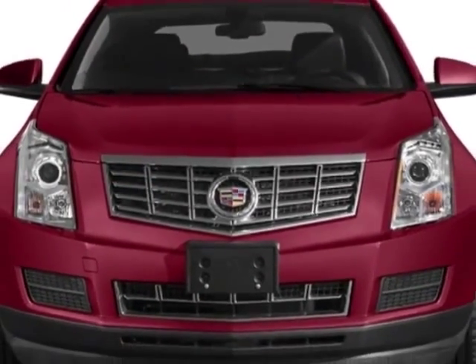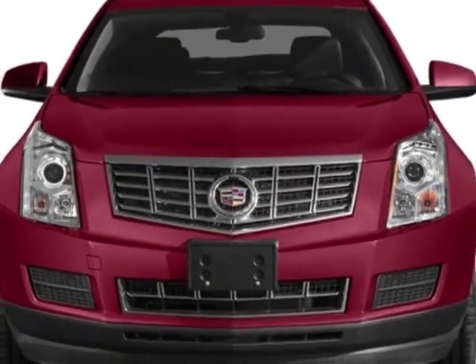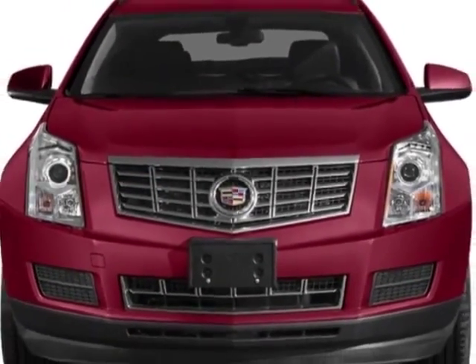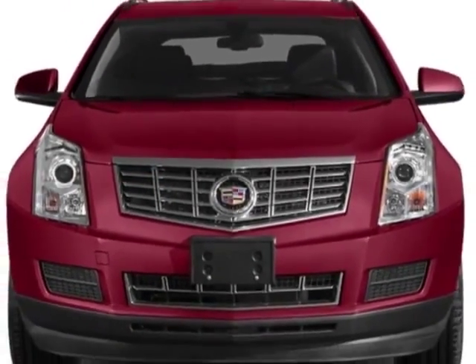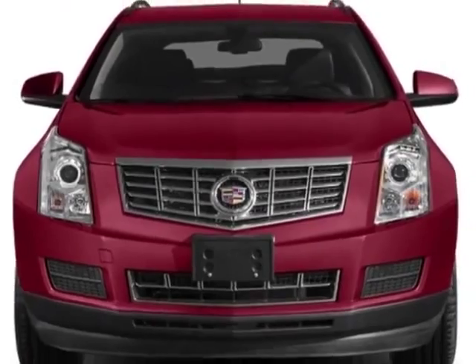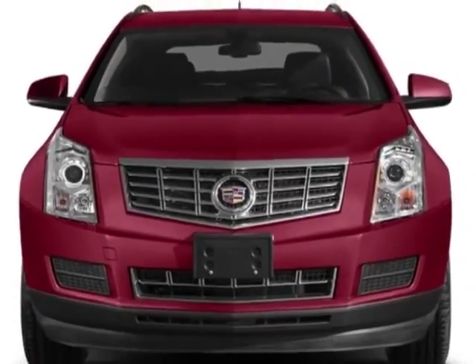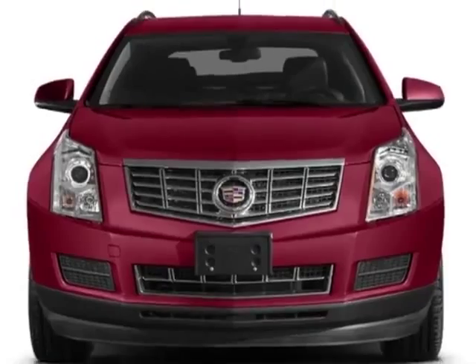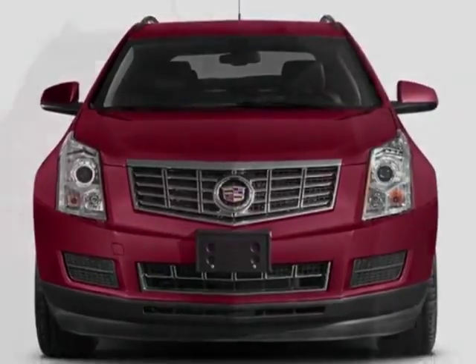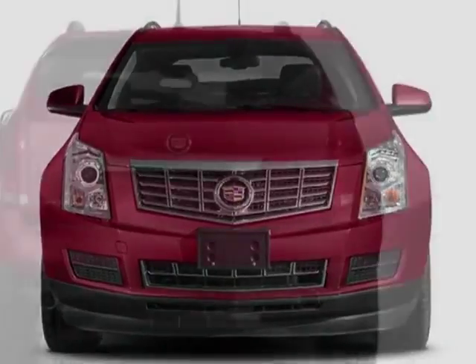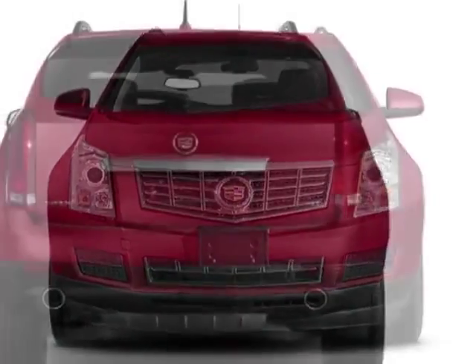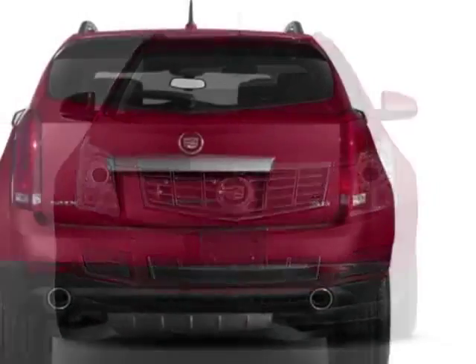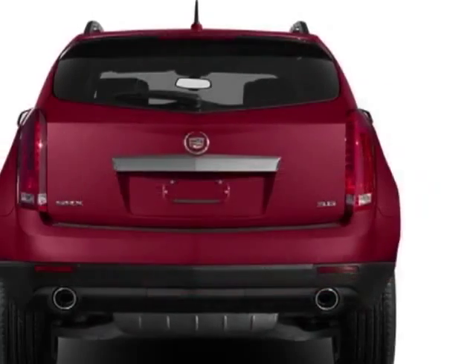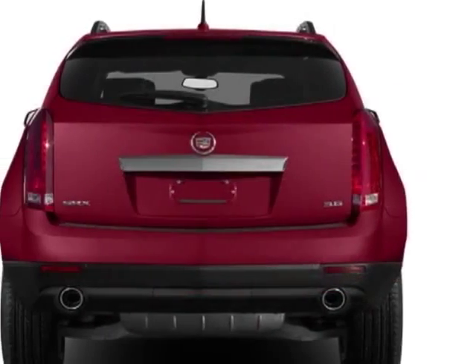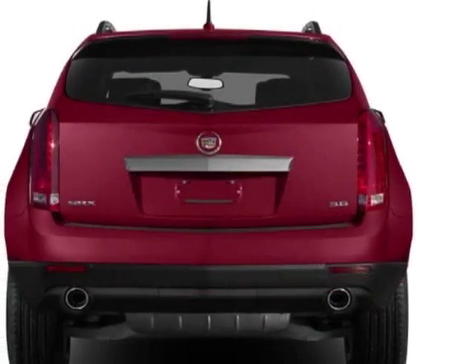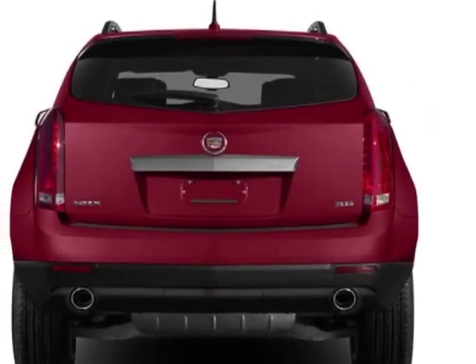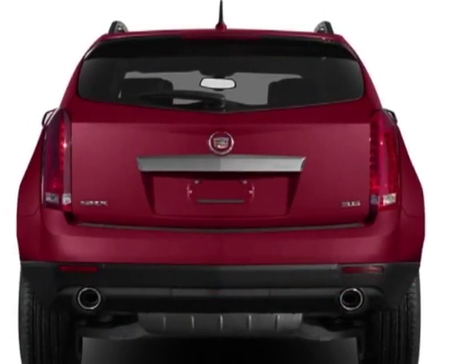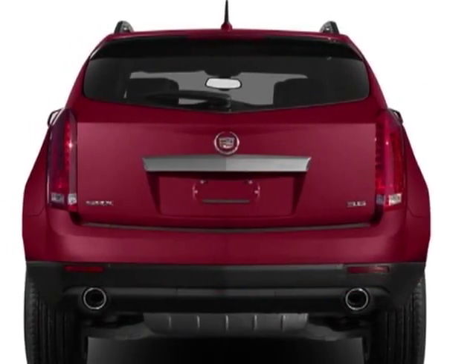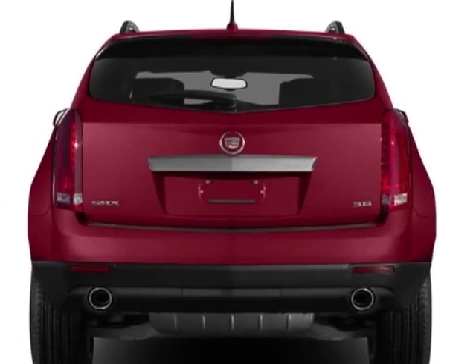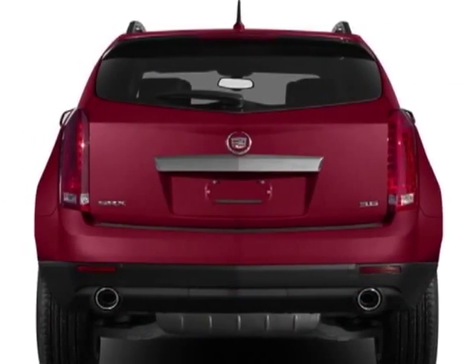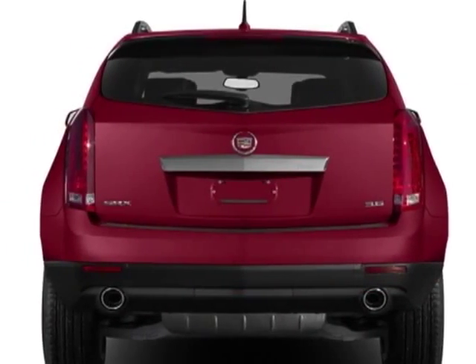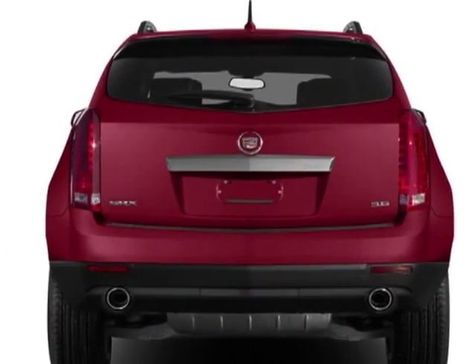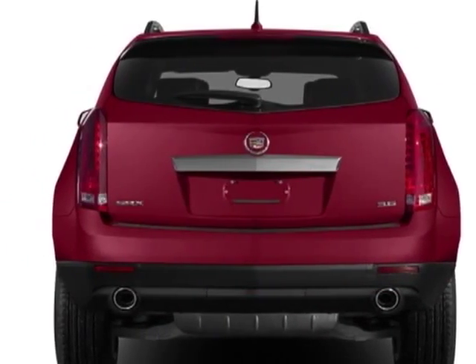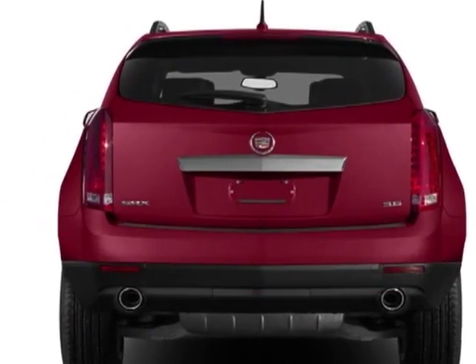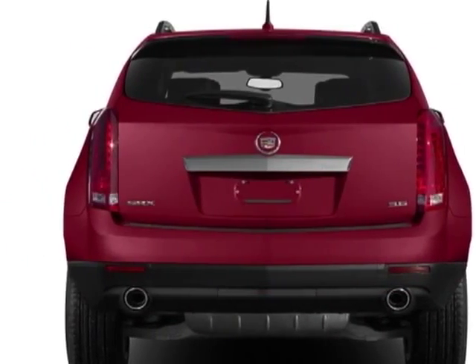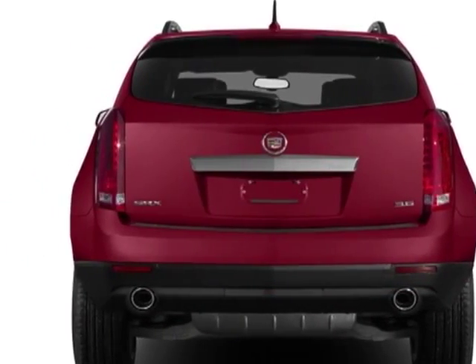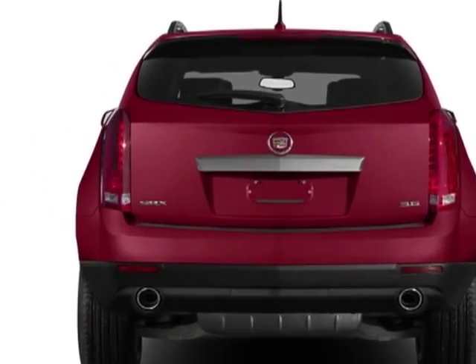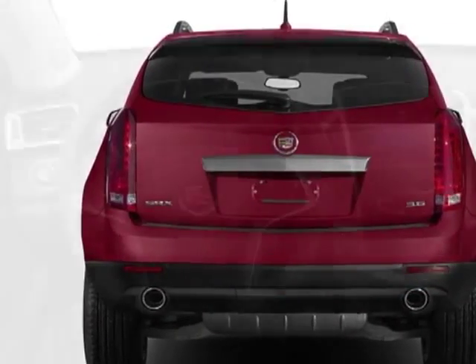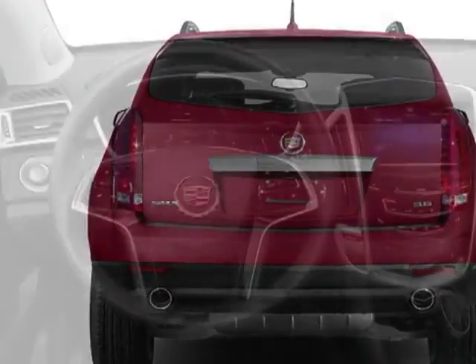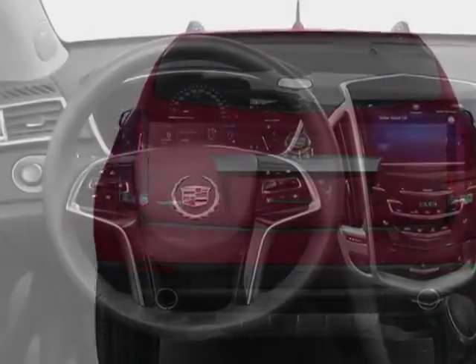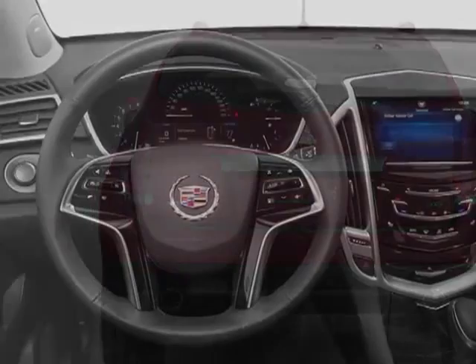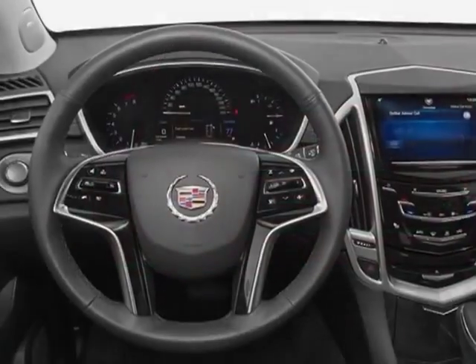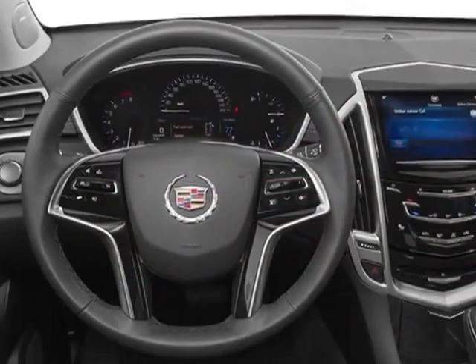This SRX boasts a 3.6 liter engine and has a 6-speed automatic transmission.